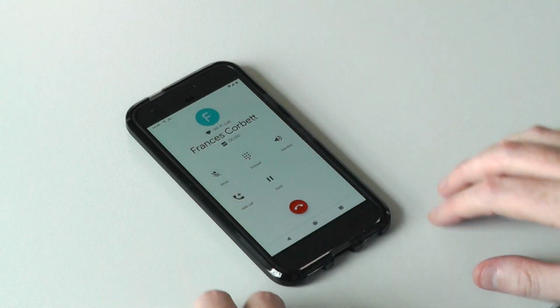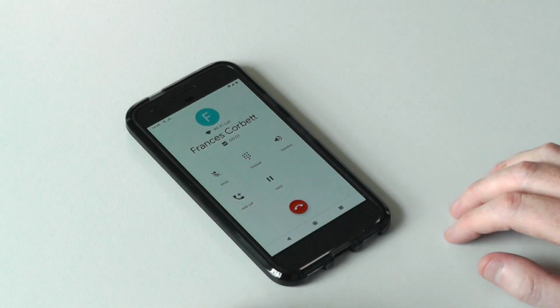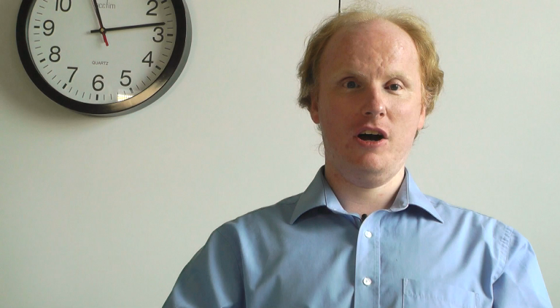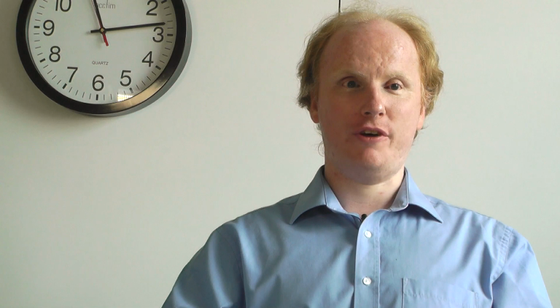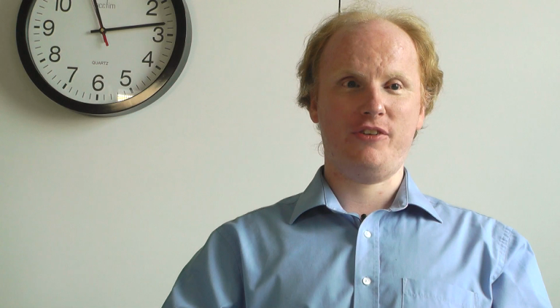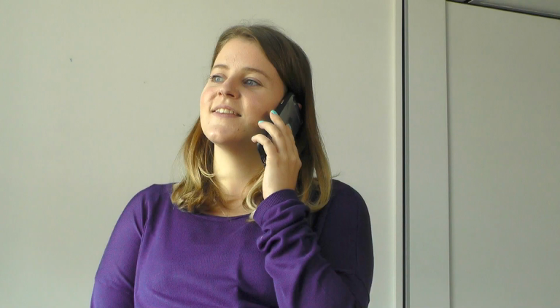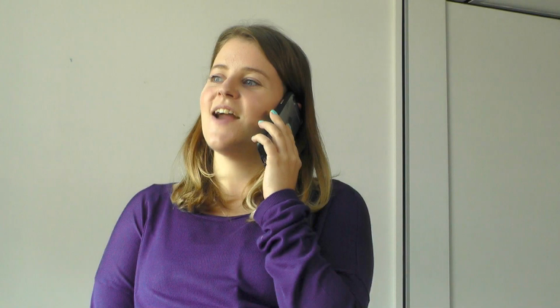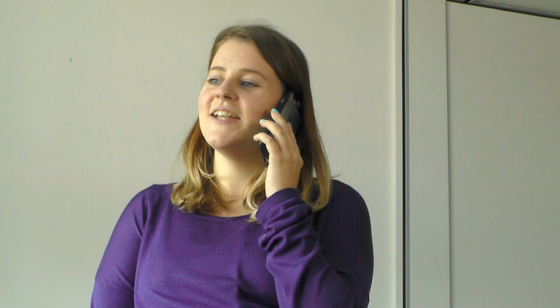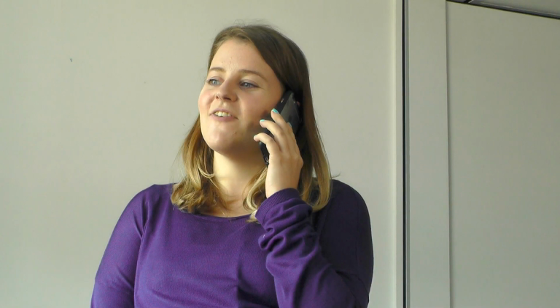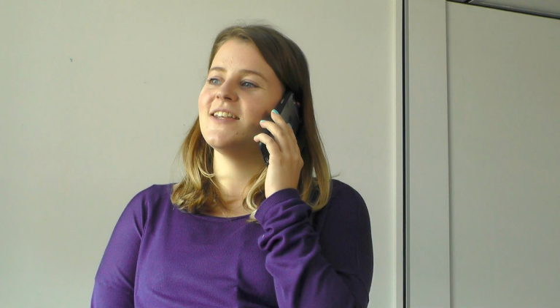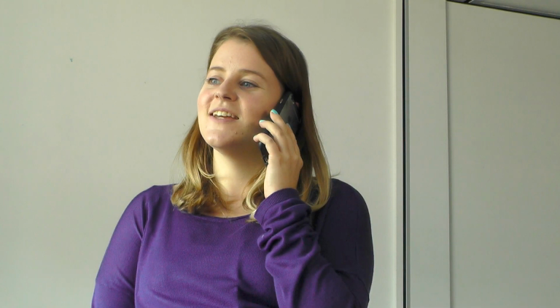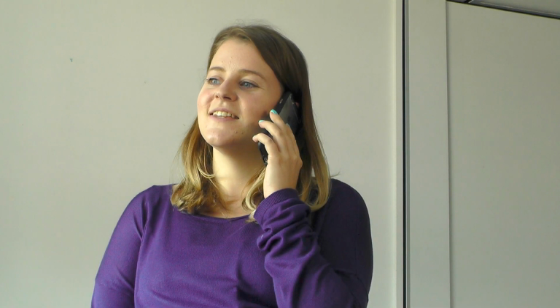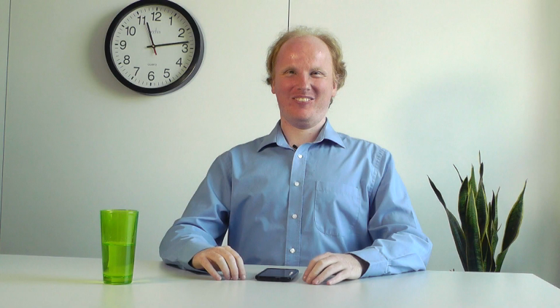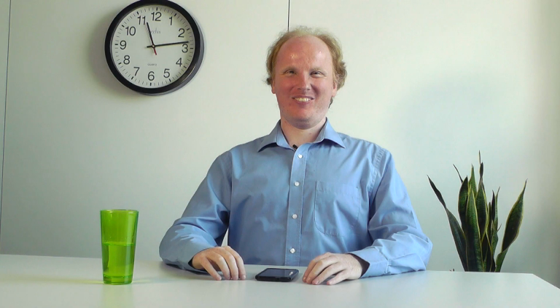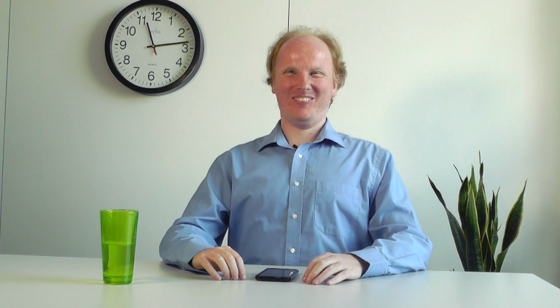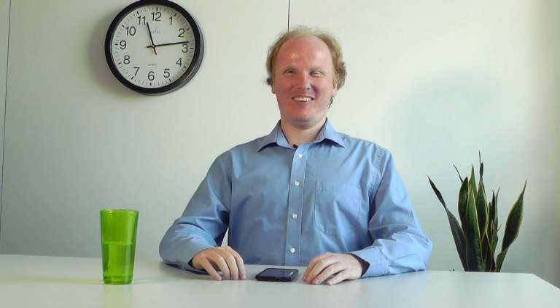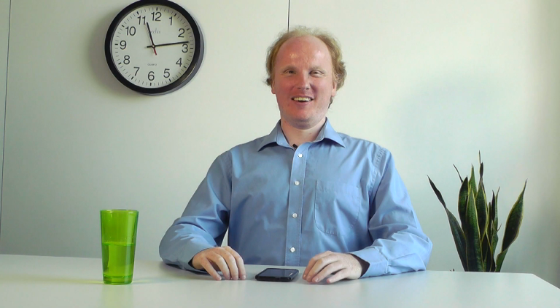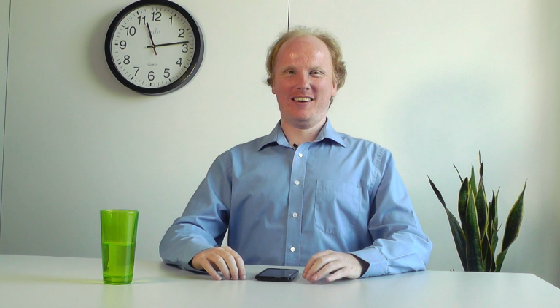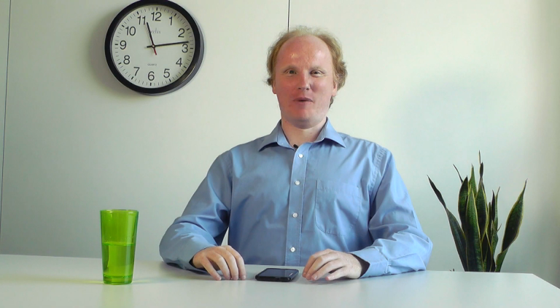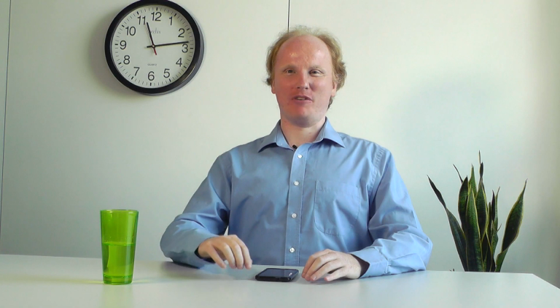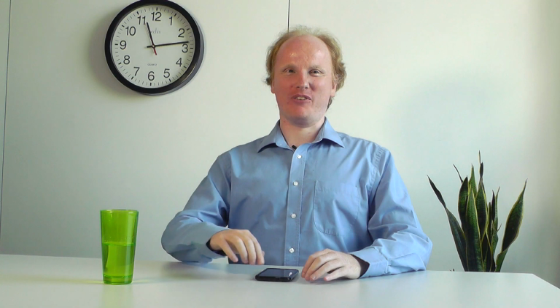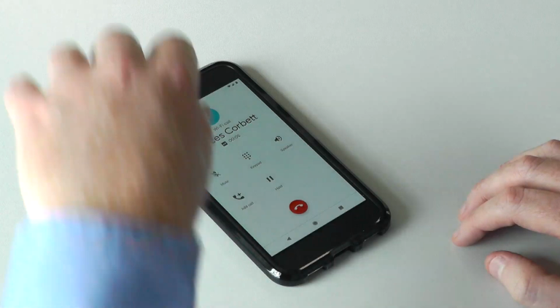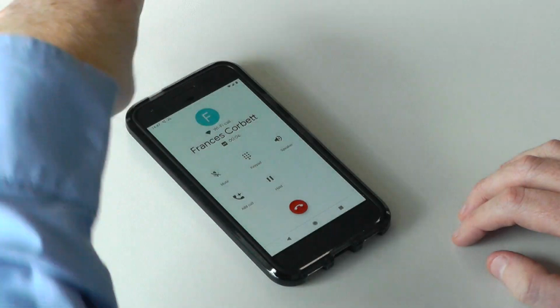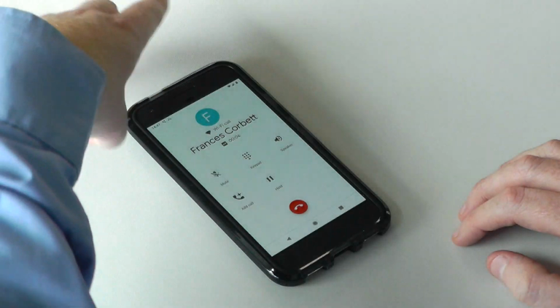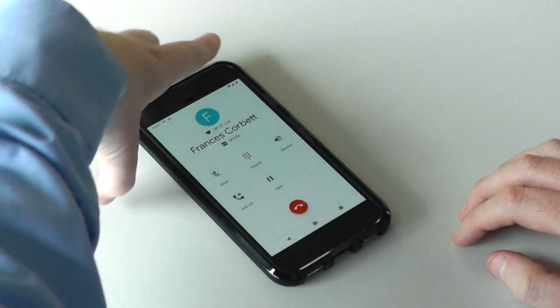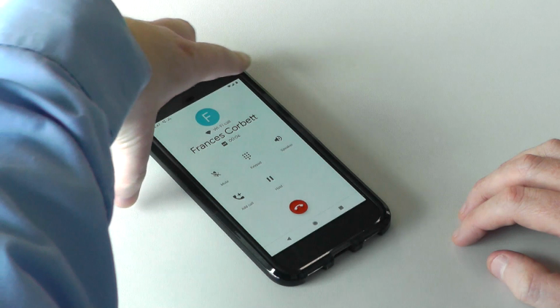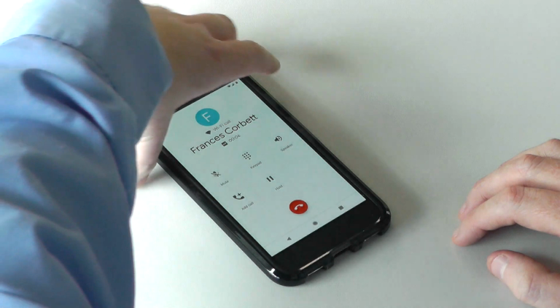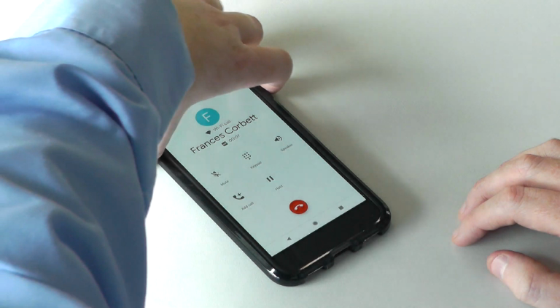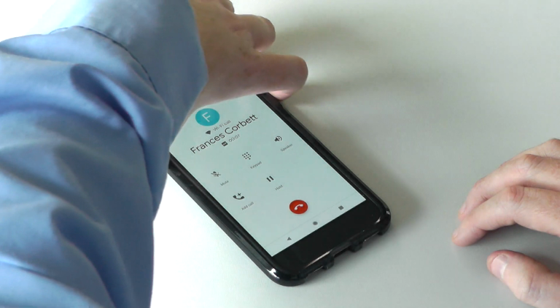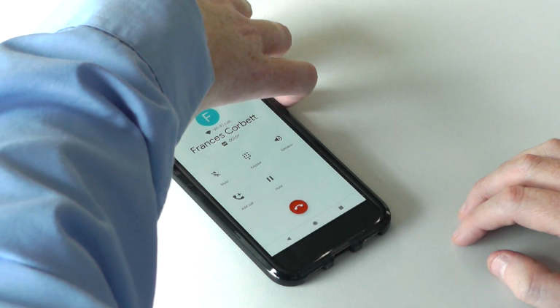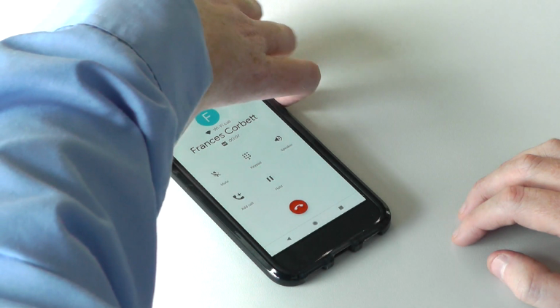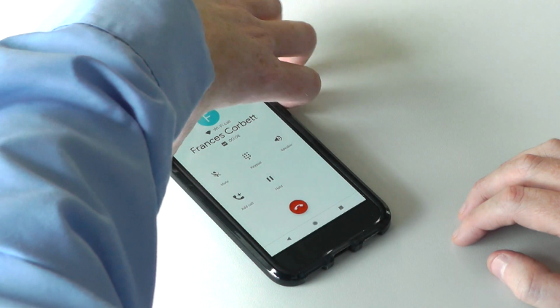Hi Francis. Hi Darren. Bye Darren. Bye Francis. End the call by pressing the power button.